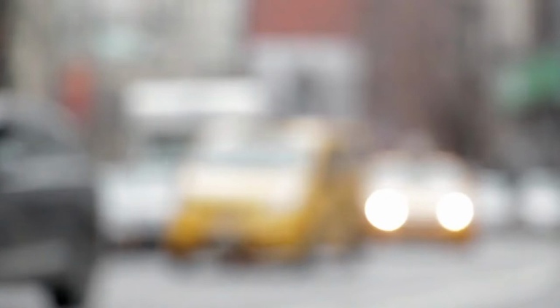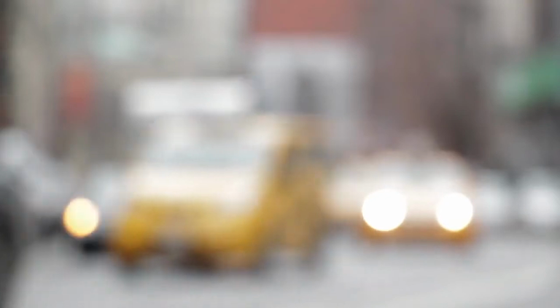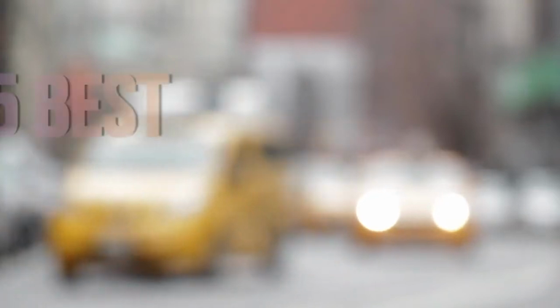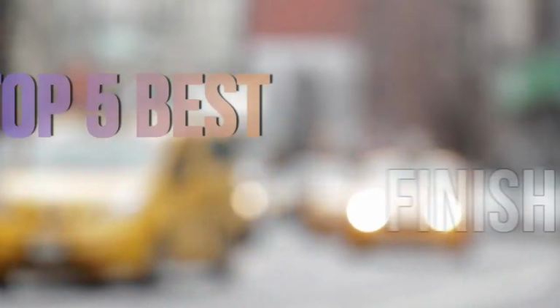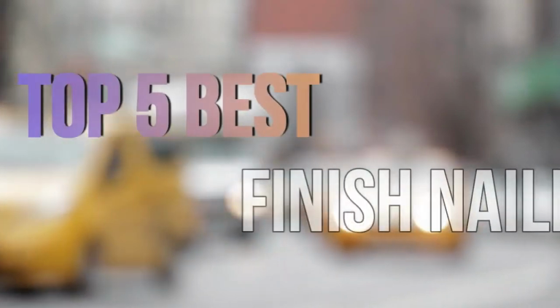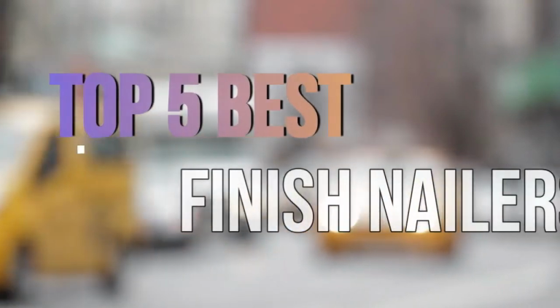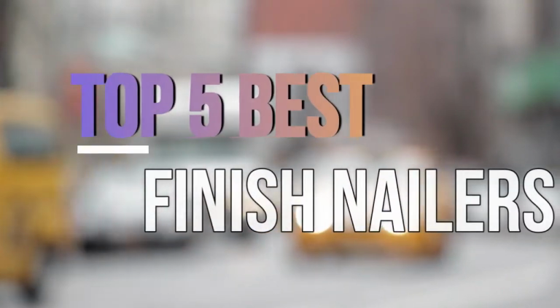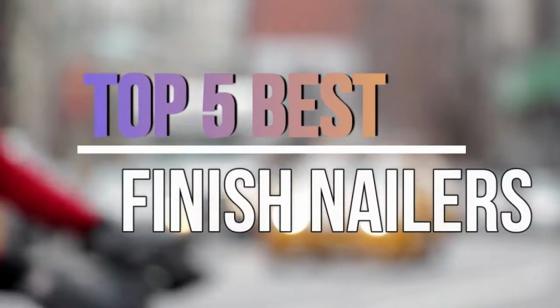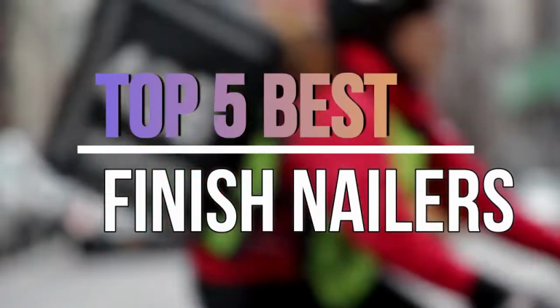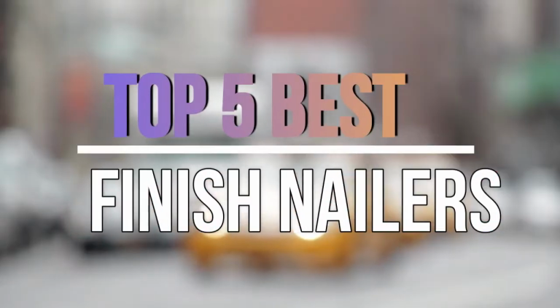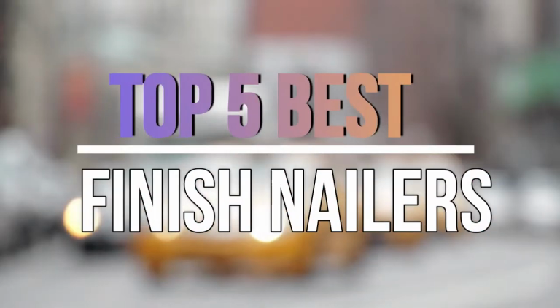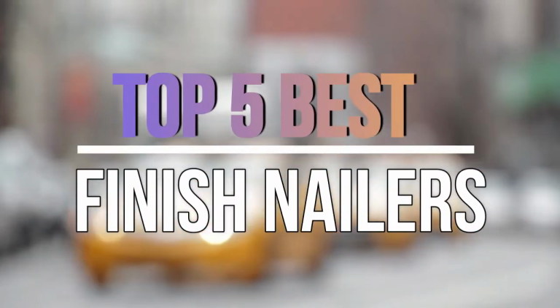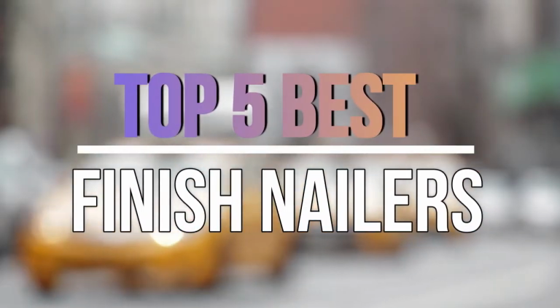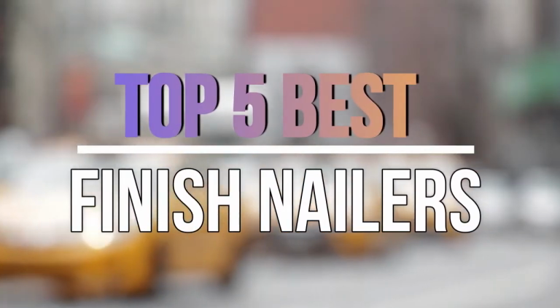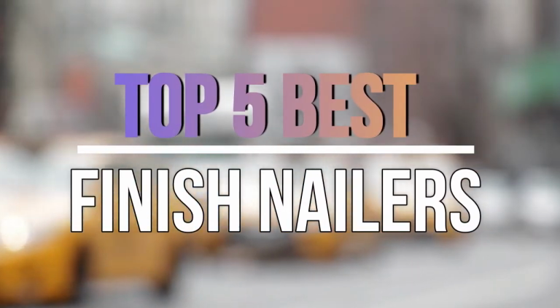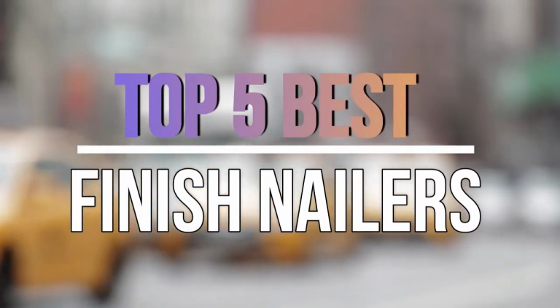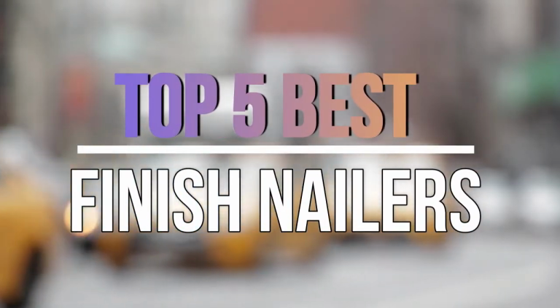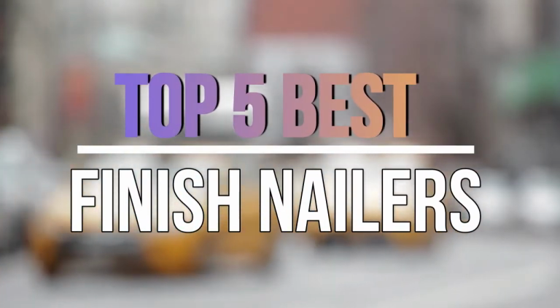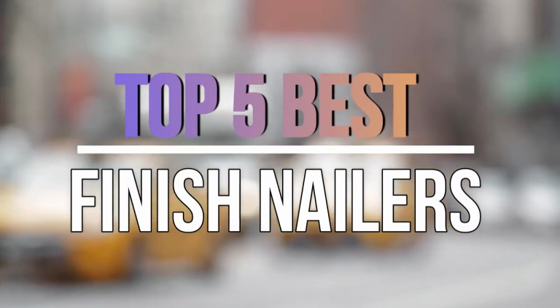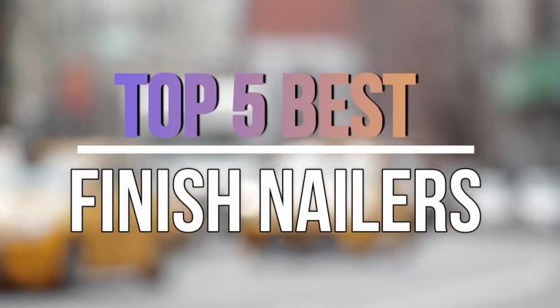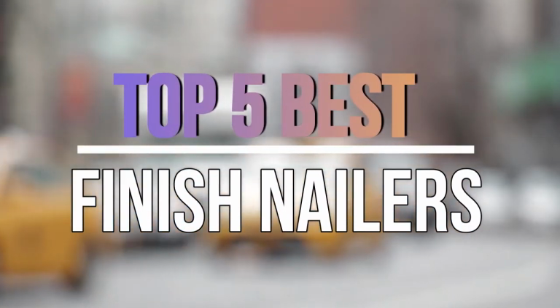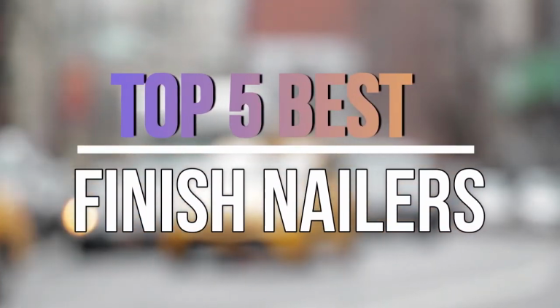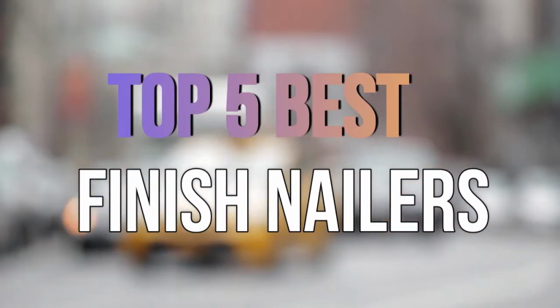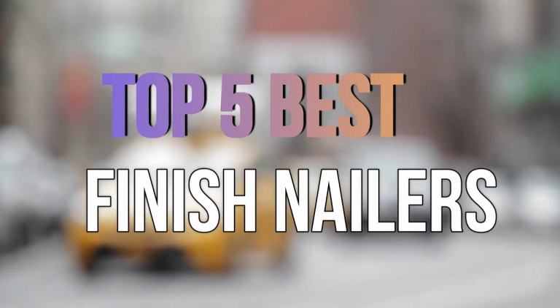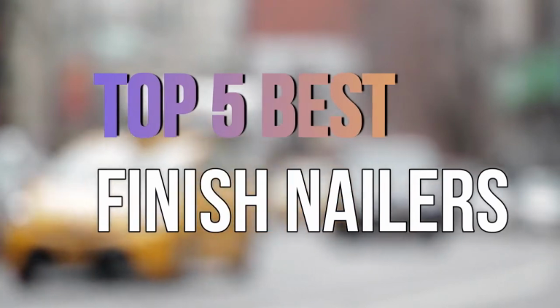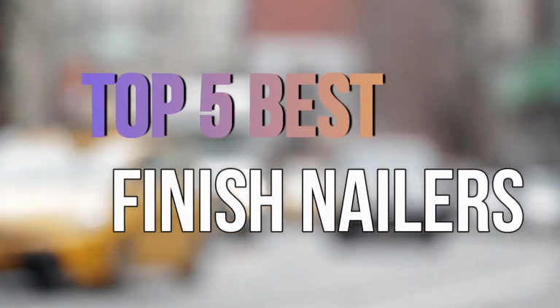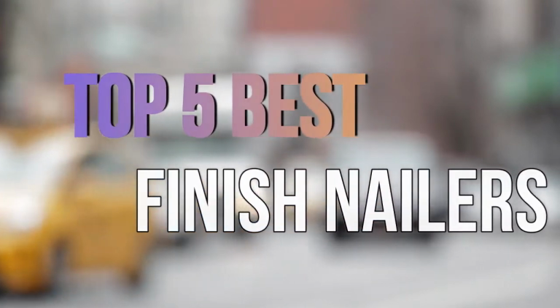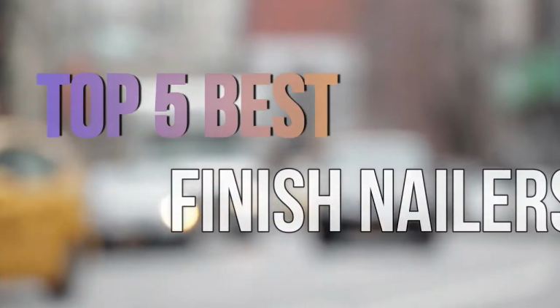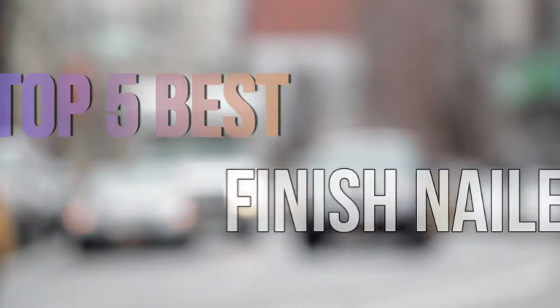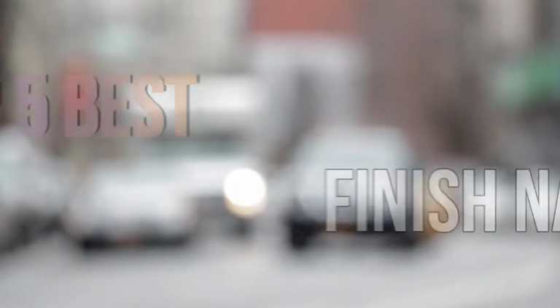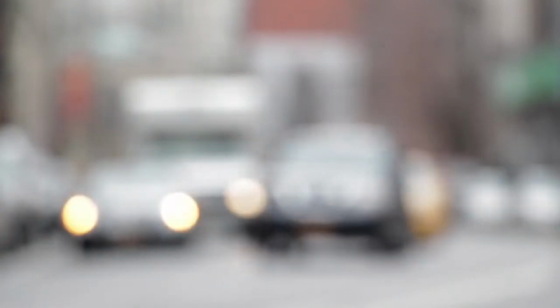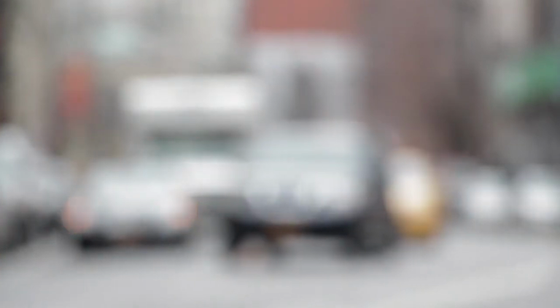Hello guys, today in this video we are going to help you find out the best finish nailers in the market. Let's get started.